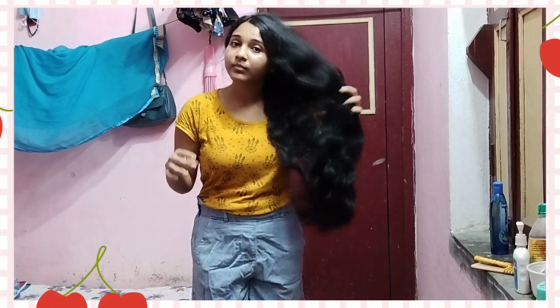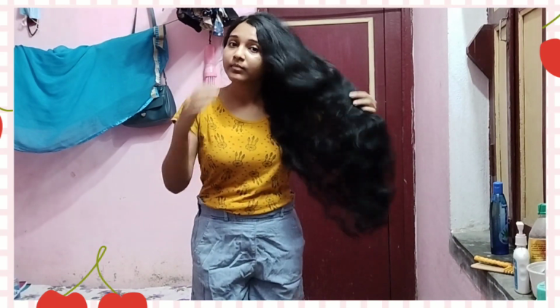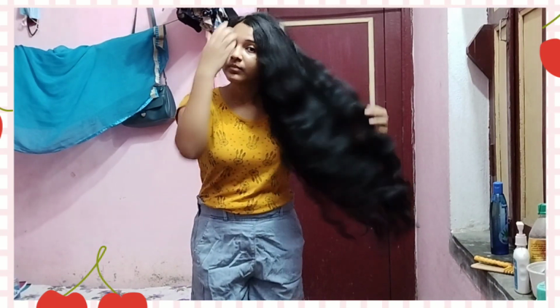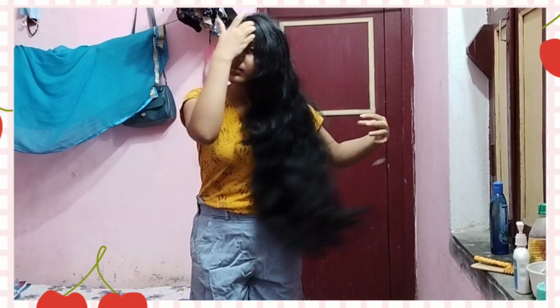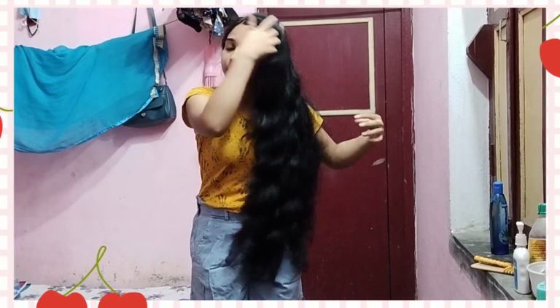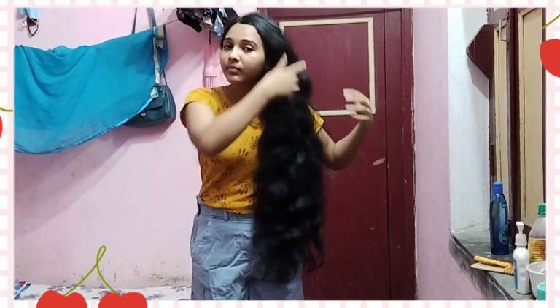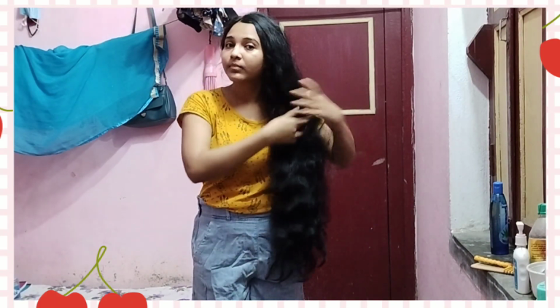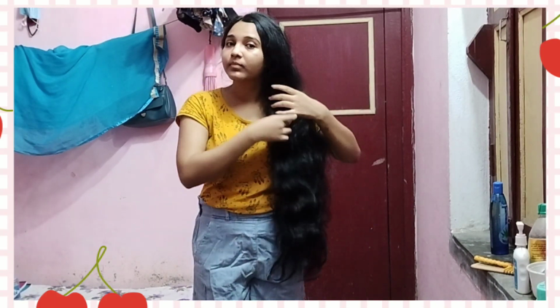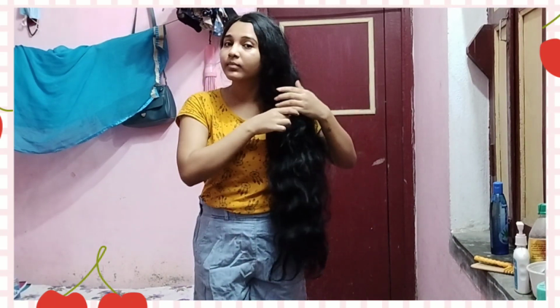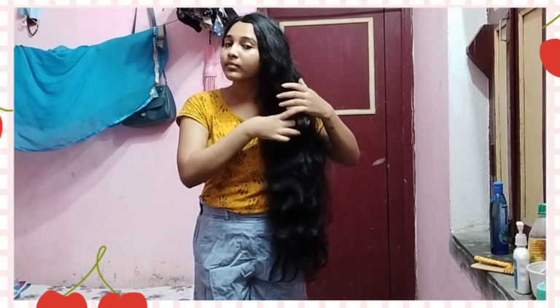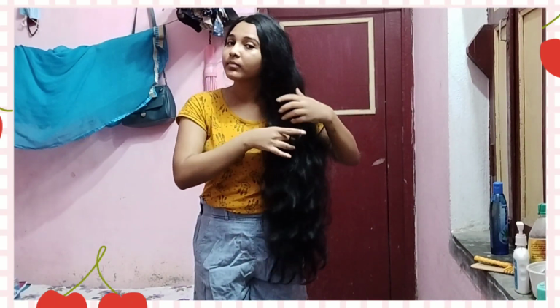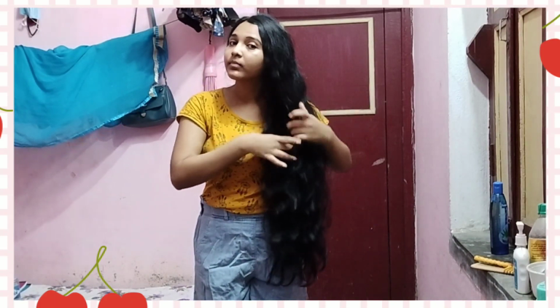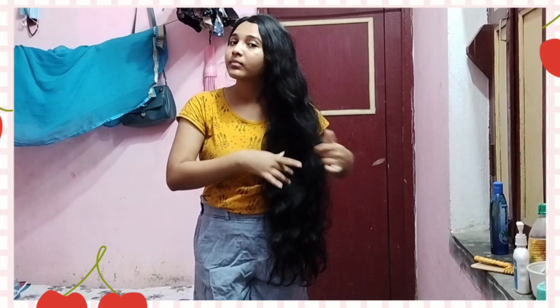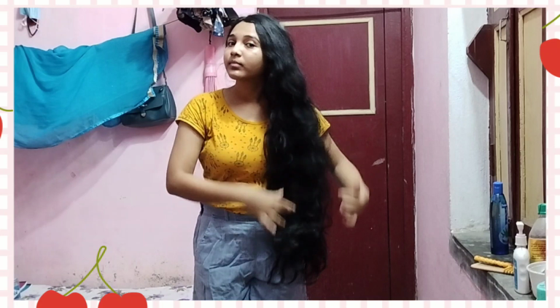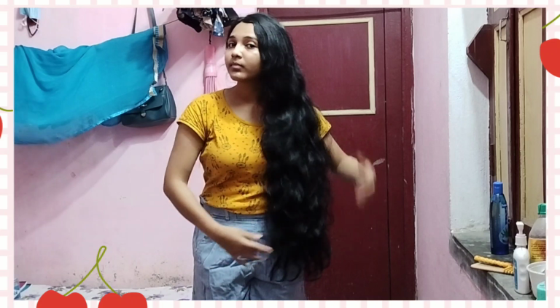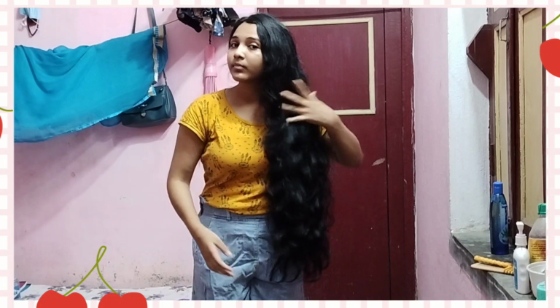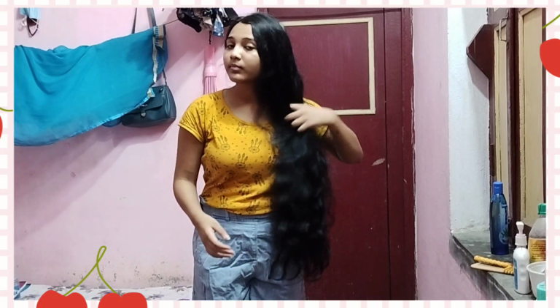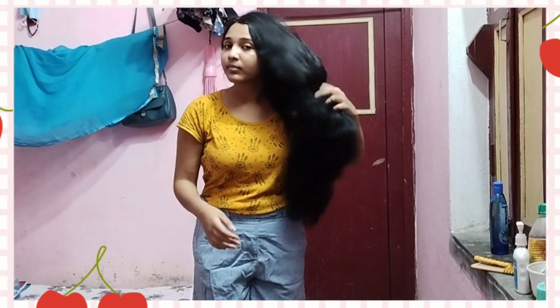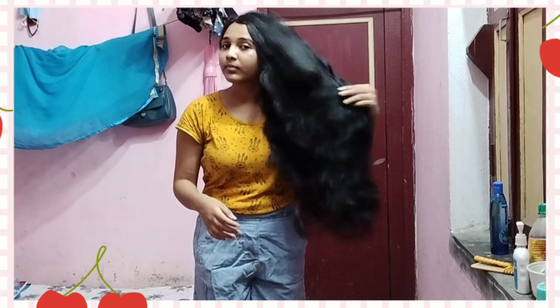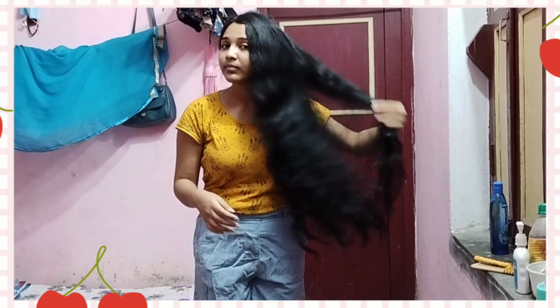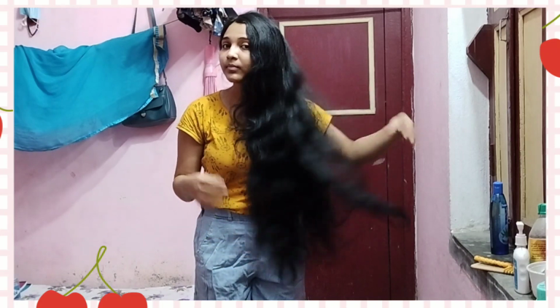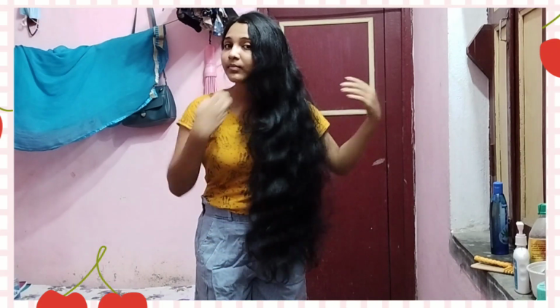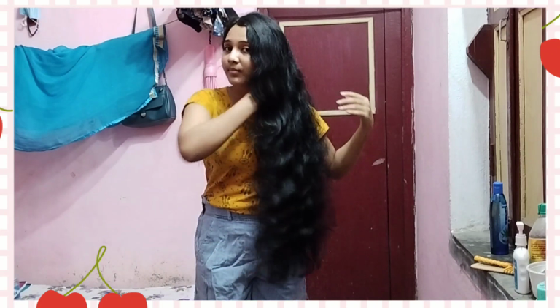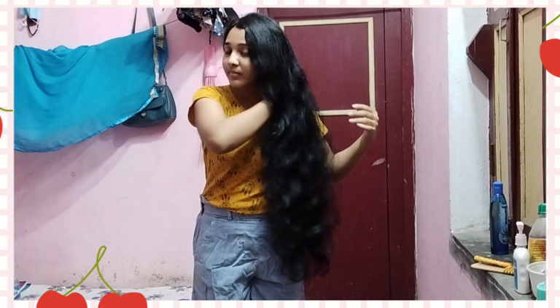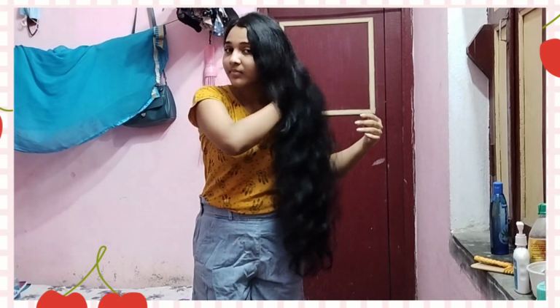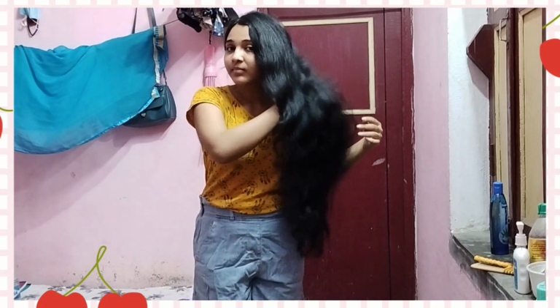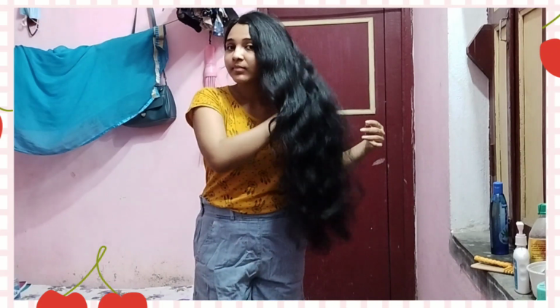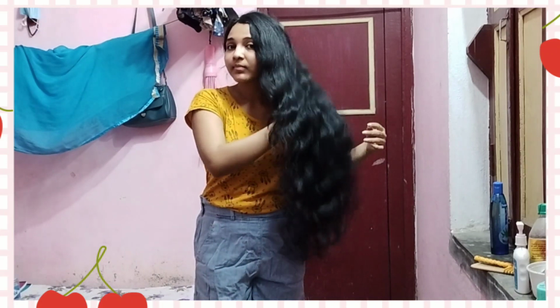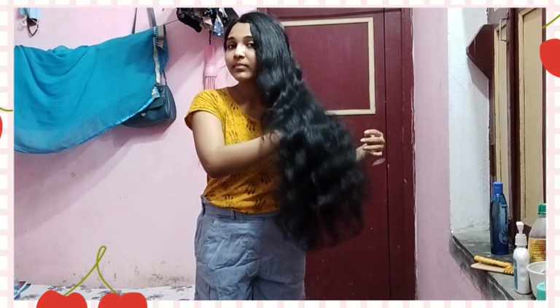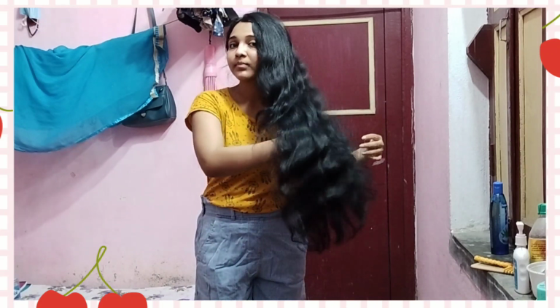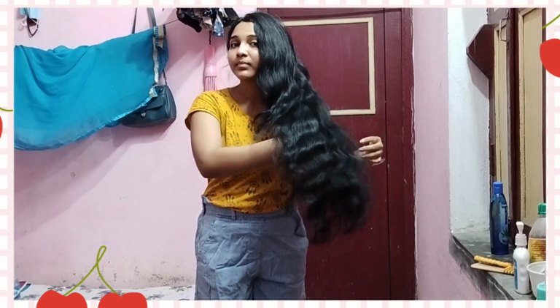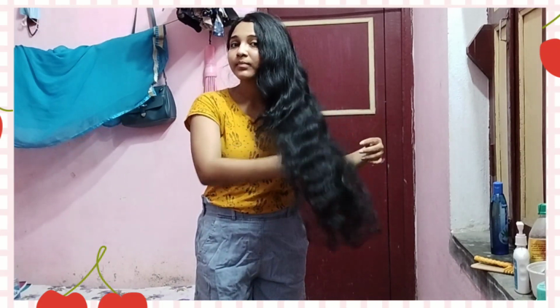I am very good at doing haircare, and I love that your hair is very good. I am very good at making it really manageable.